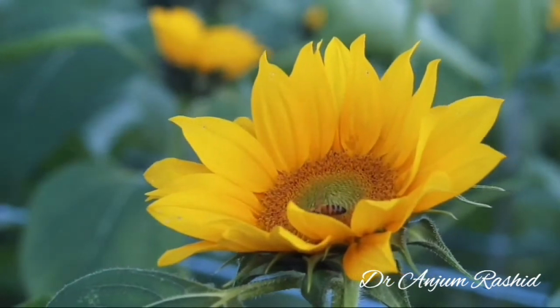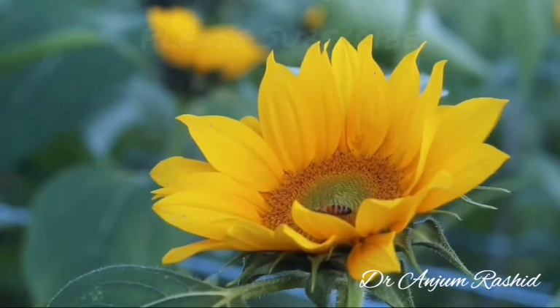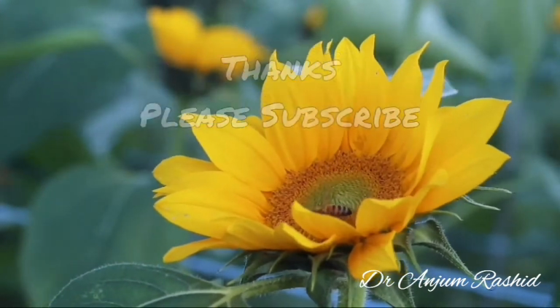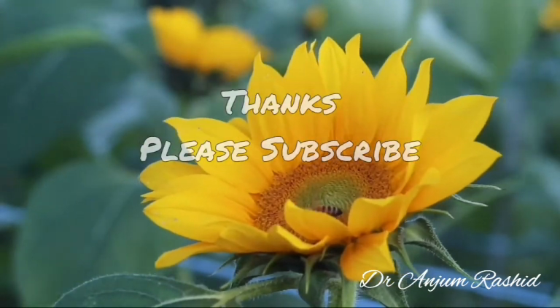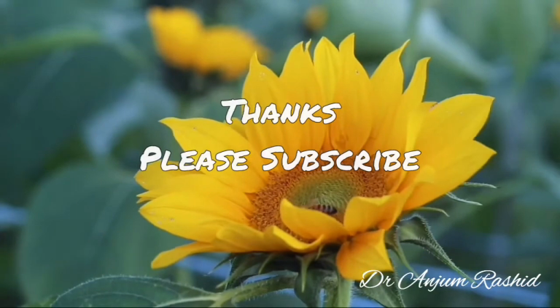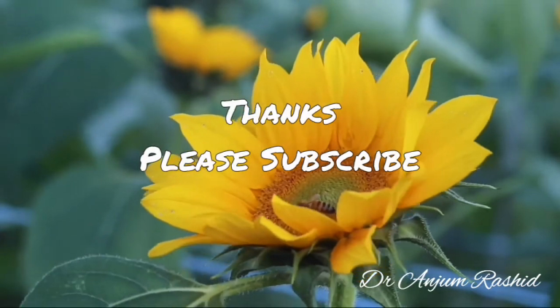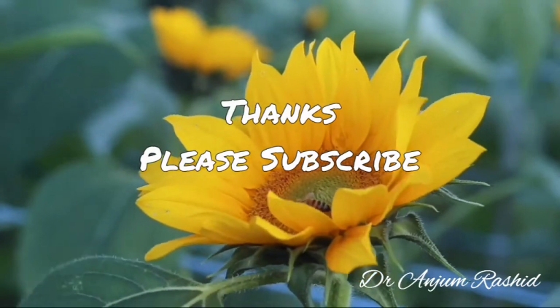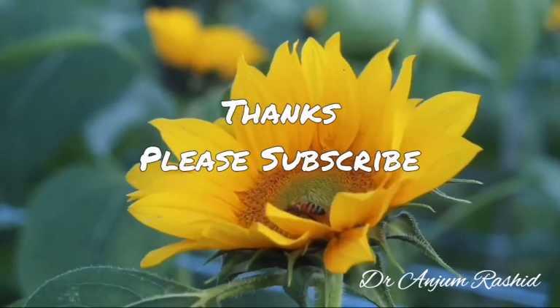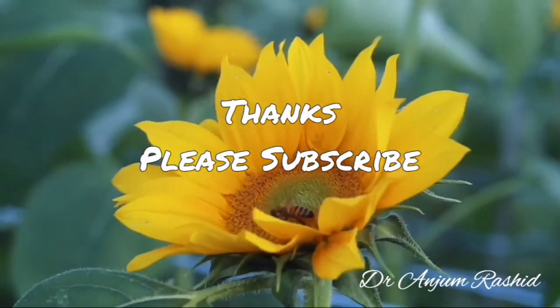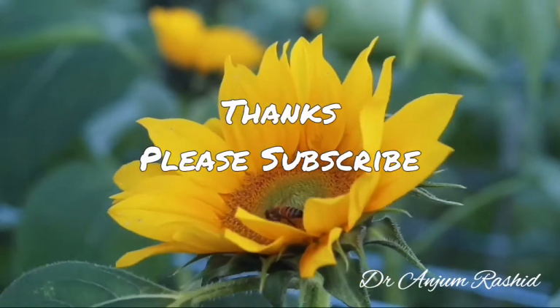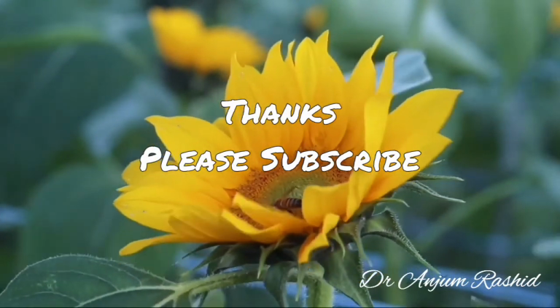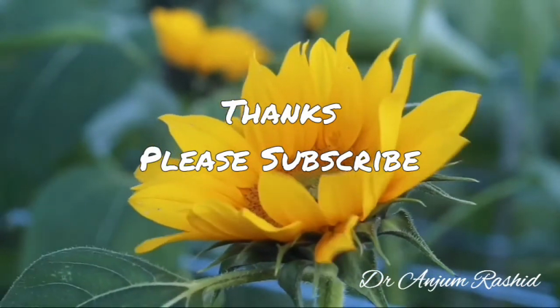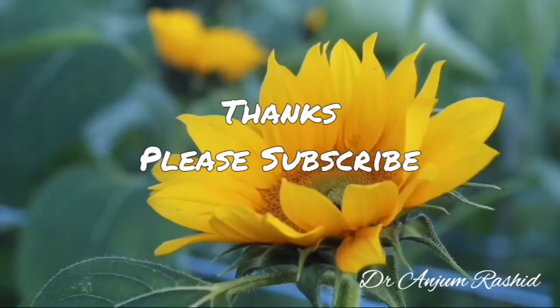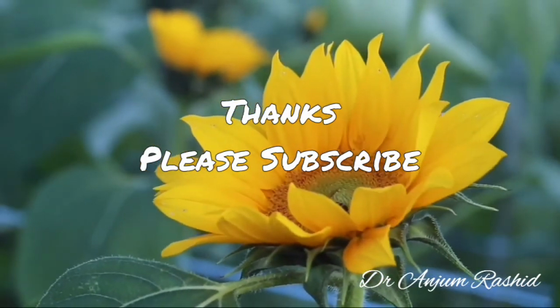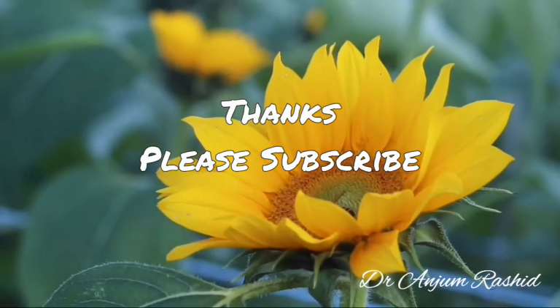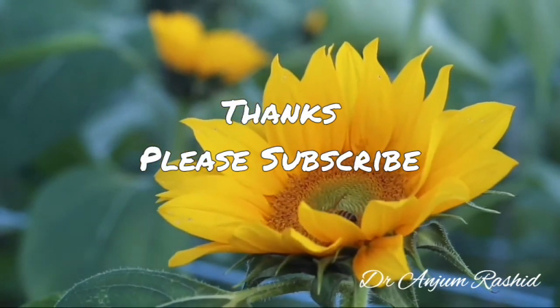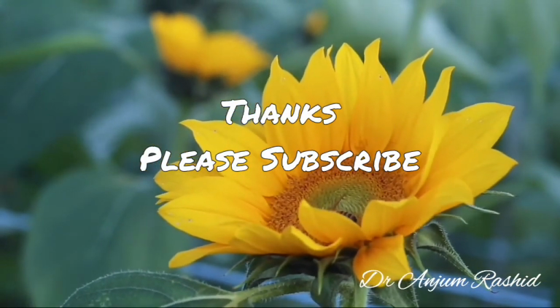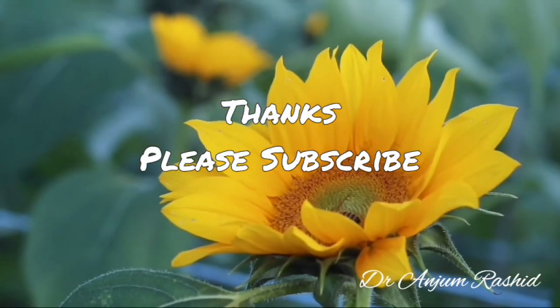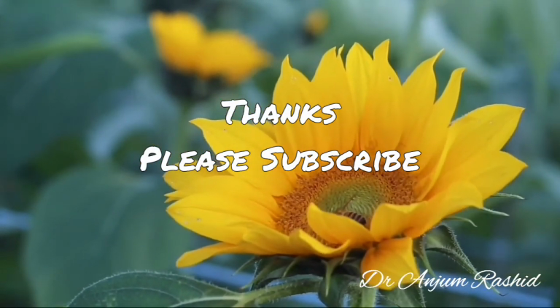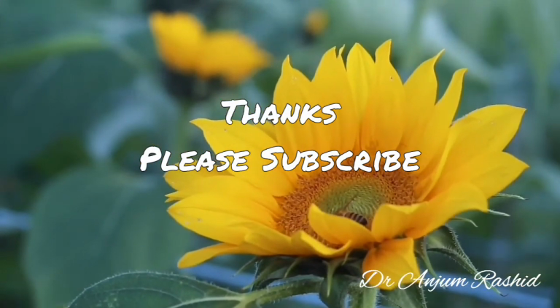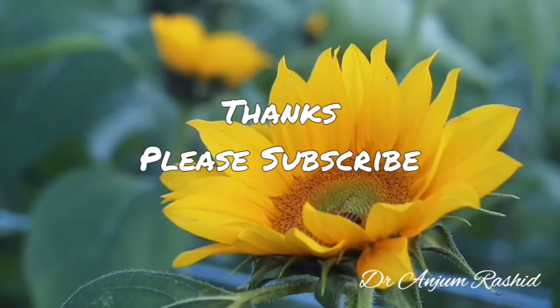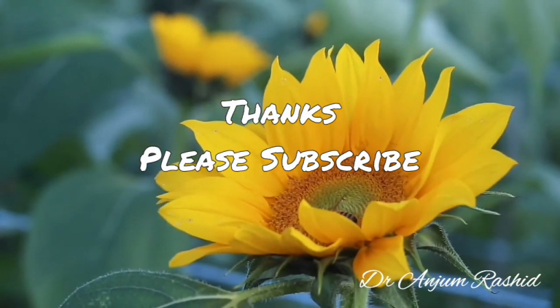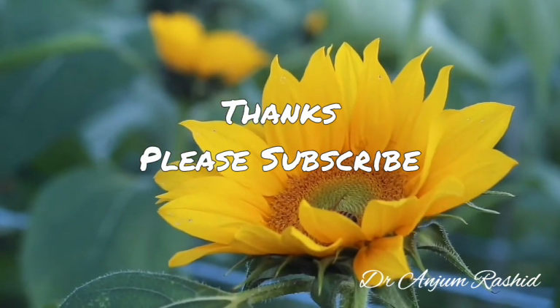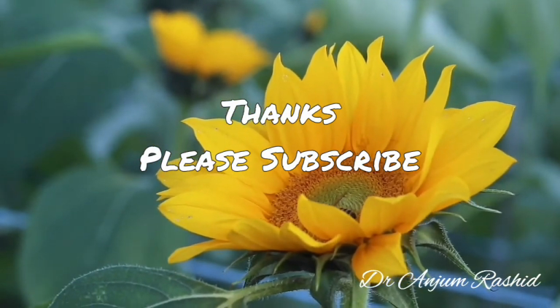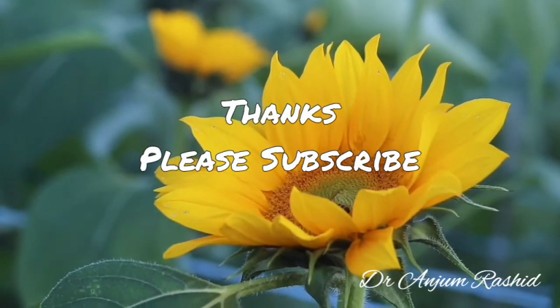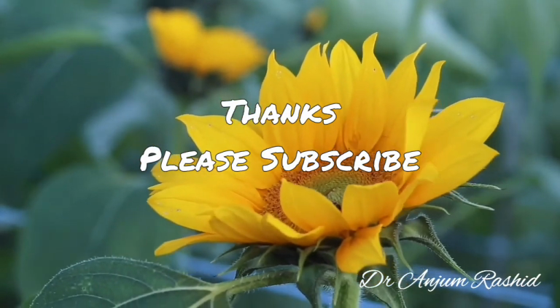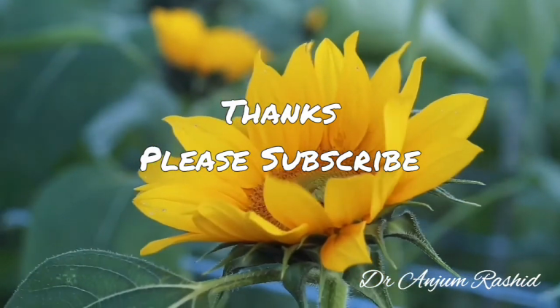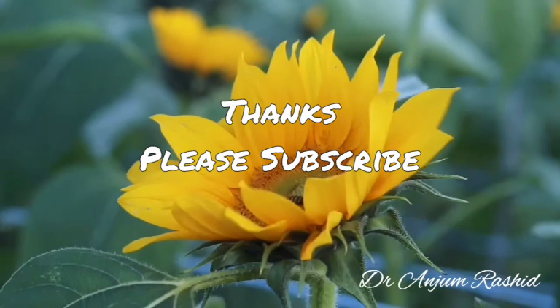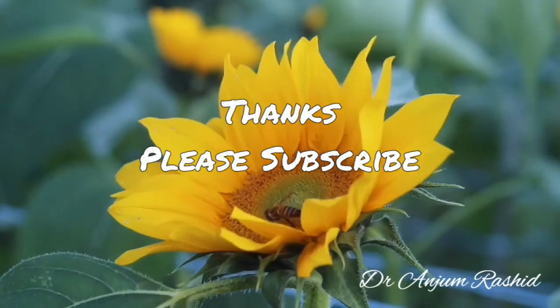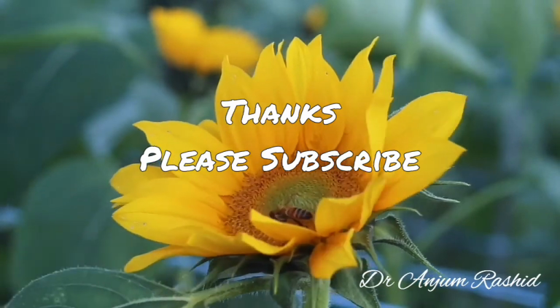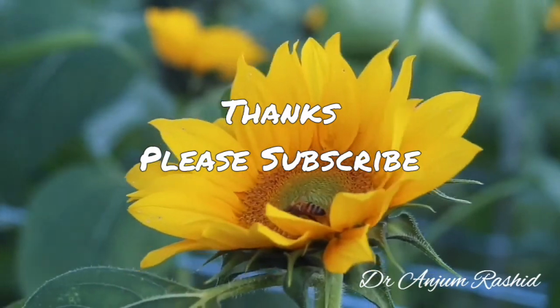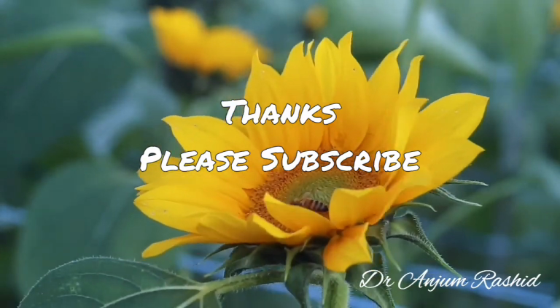Thanks for watching. Please like, share, comment, and subscribe to my YouTube channel for more informative health videos.